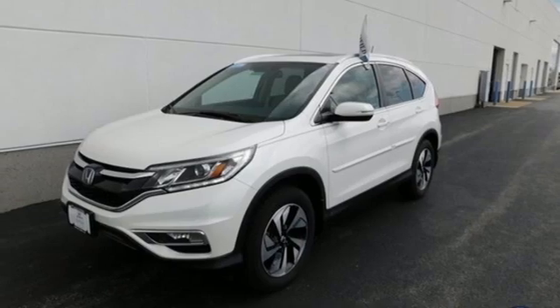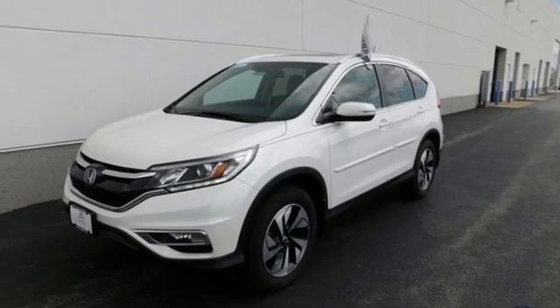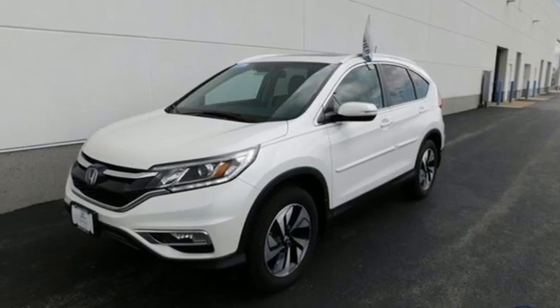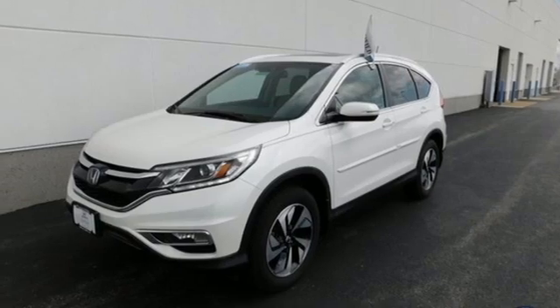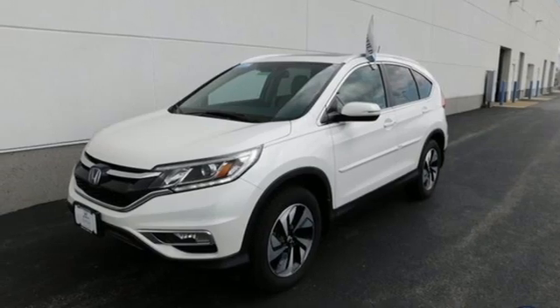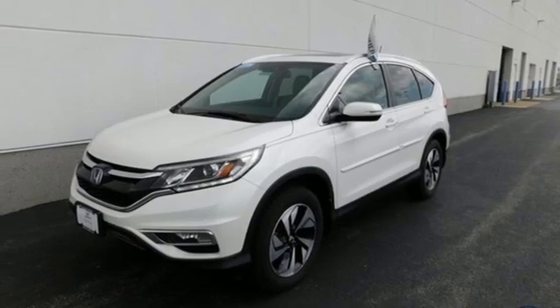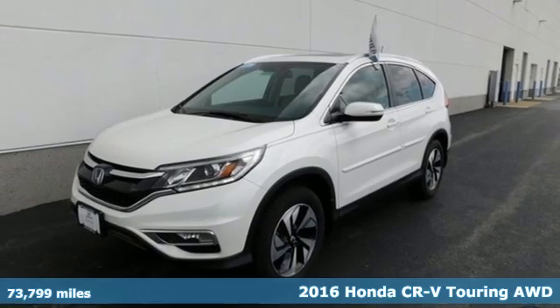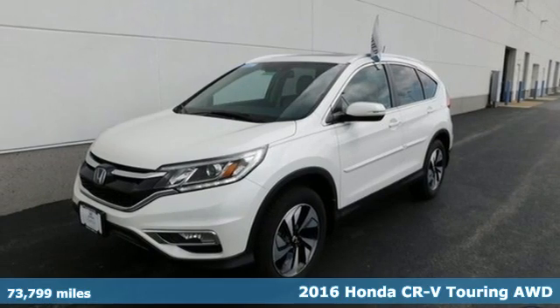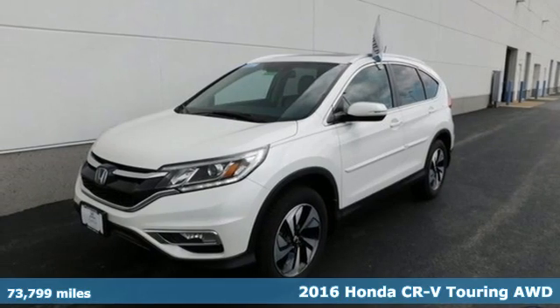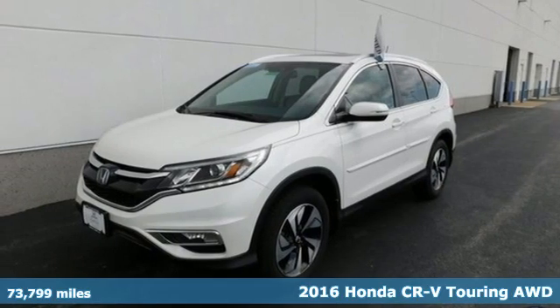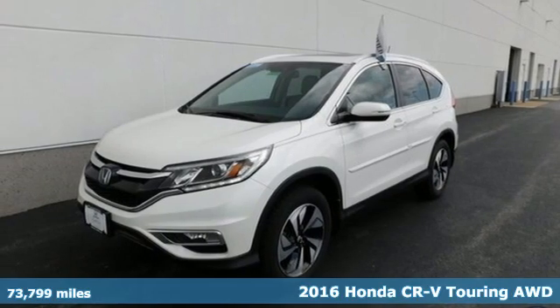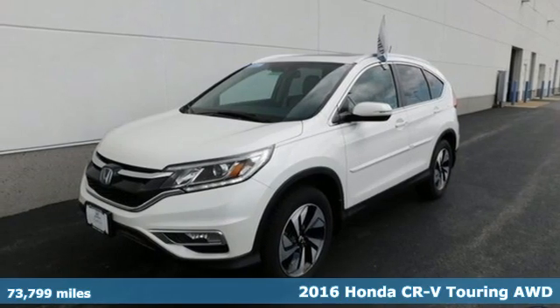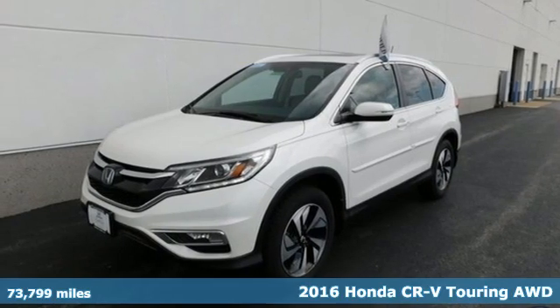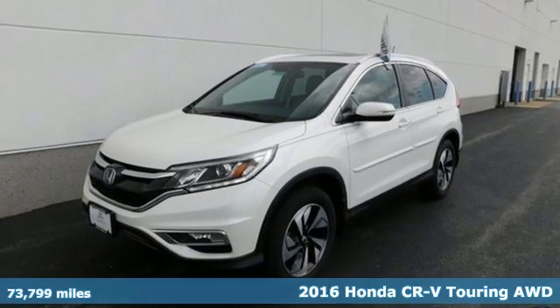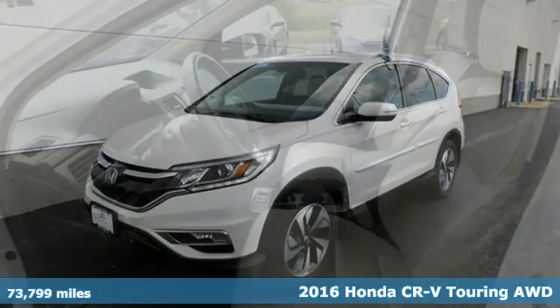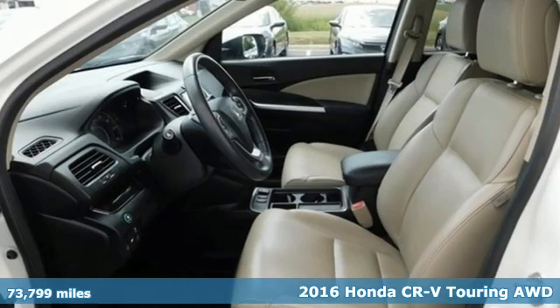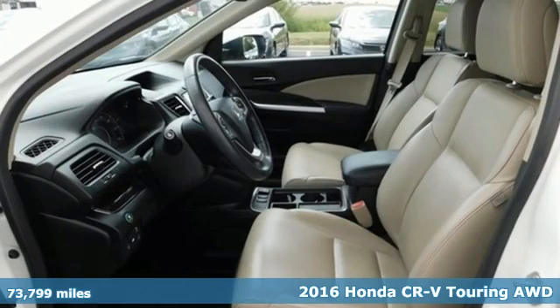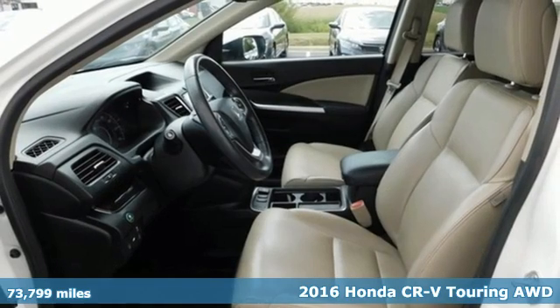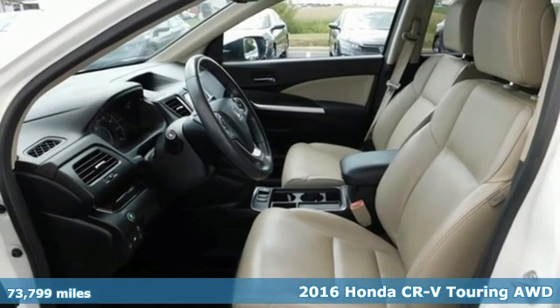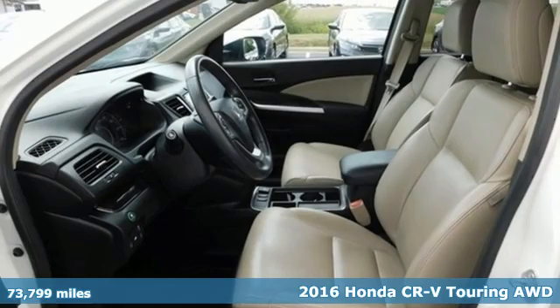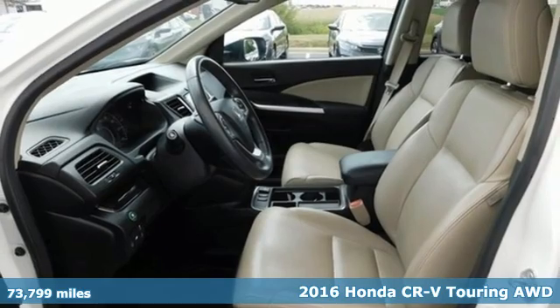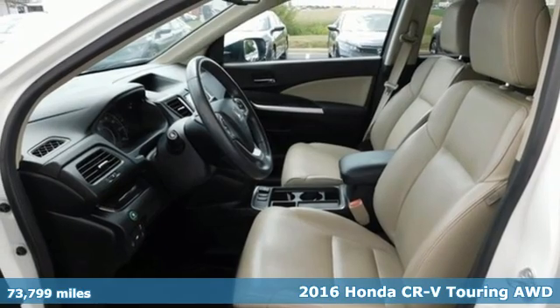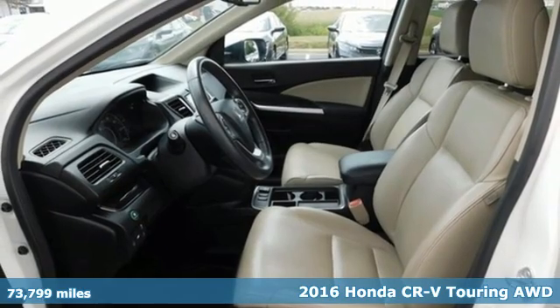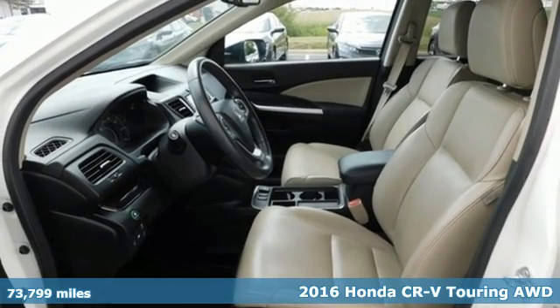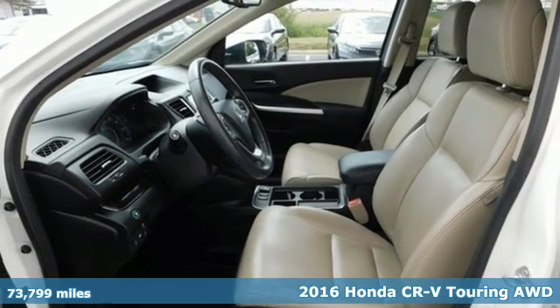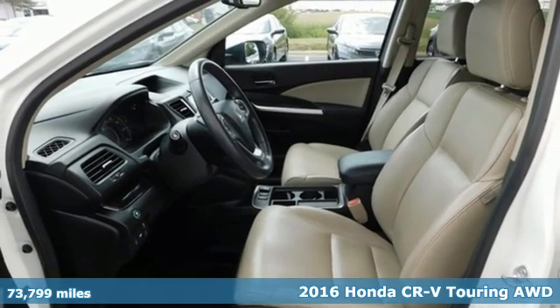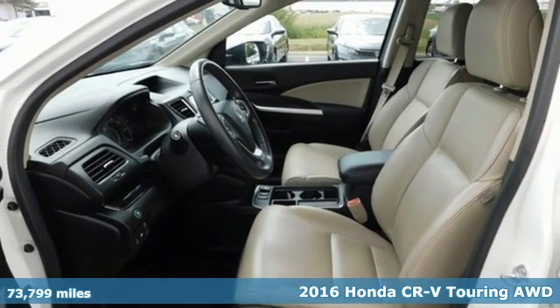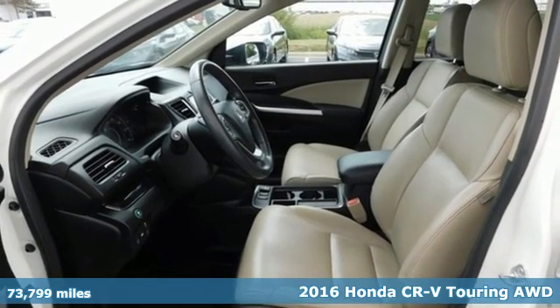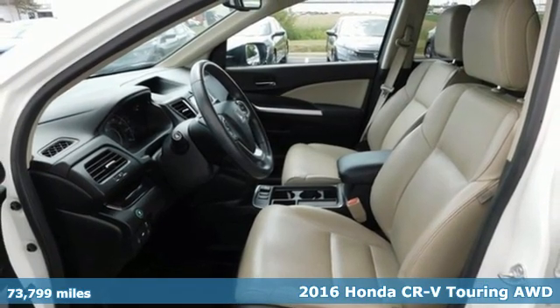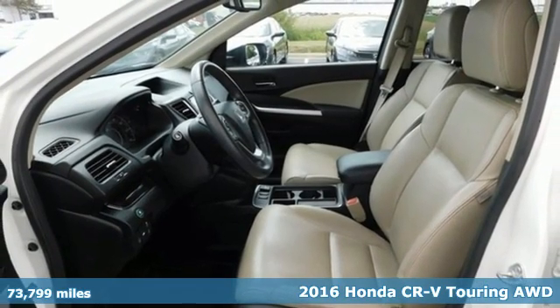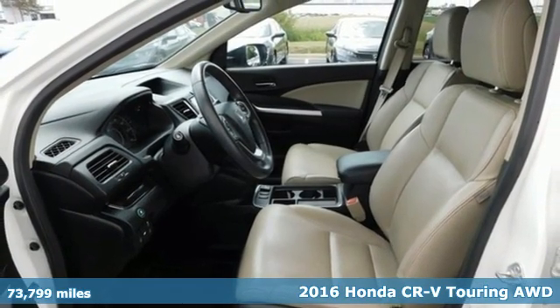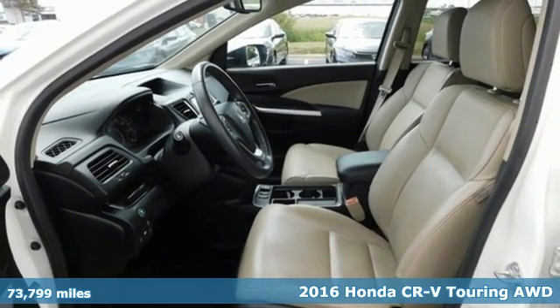Here's a 2016 Honda CR-V. Capability without compromise isn't a dream, it's a CR-V.